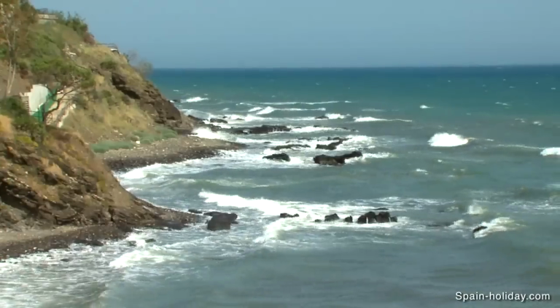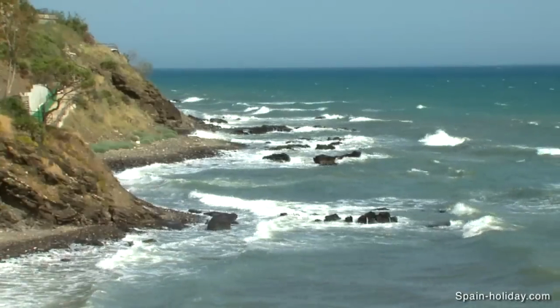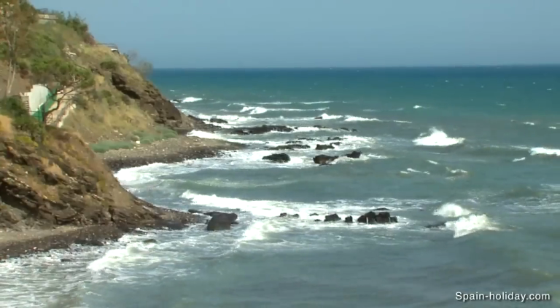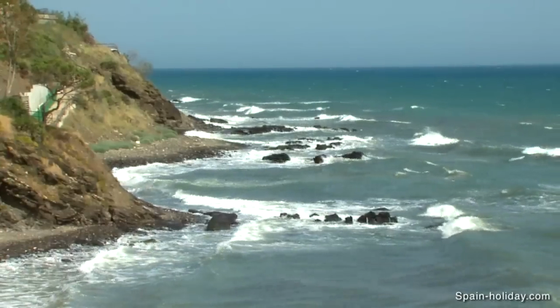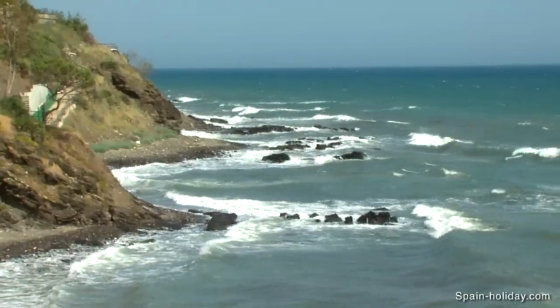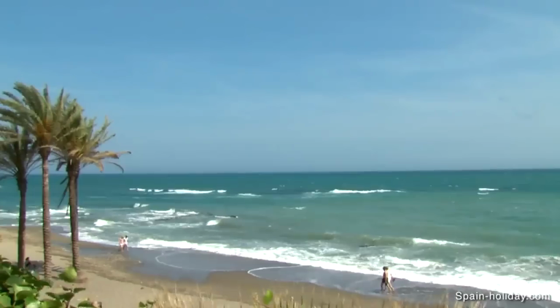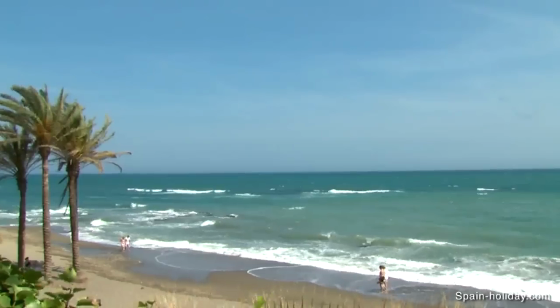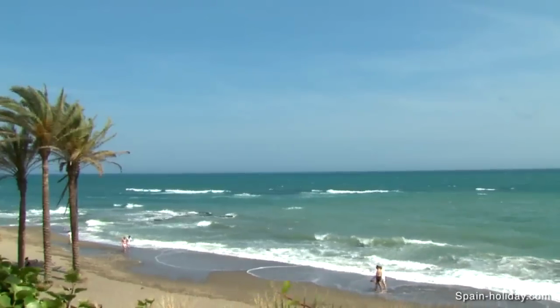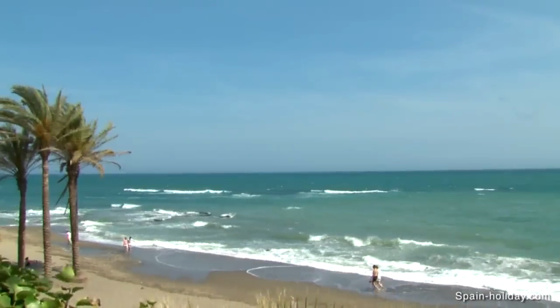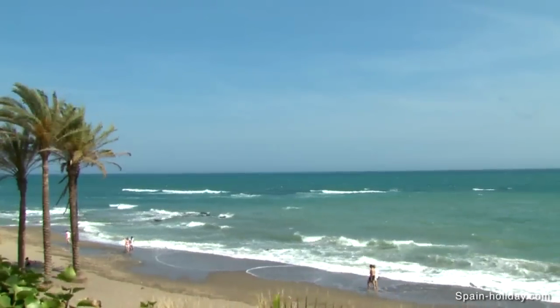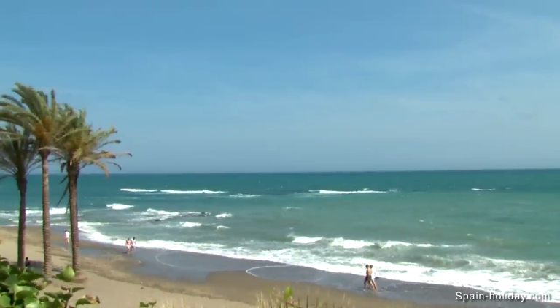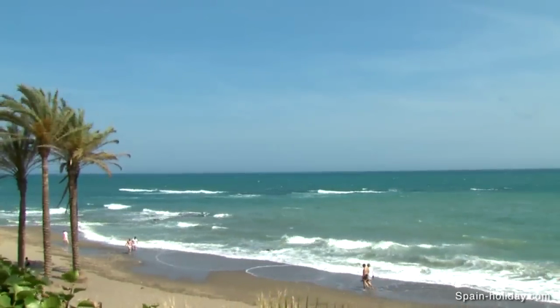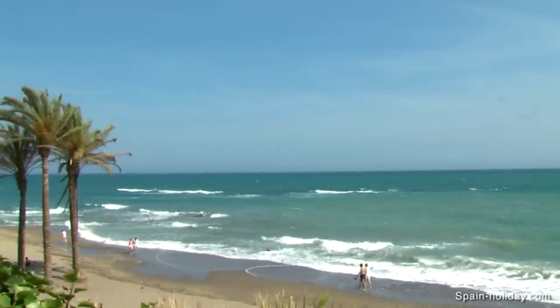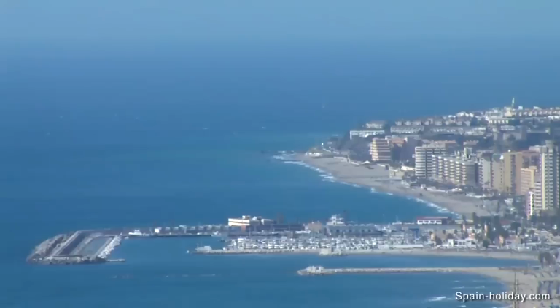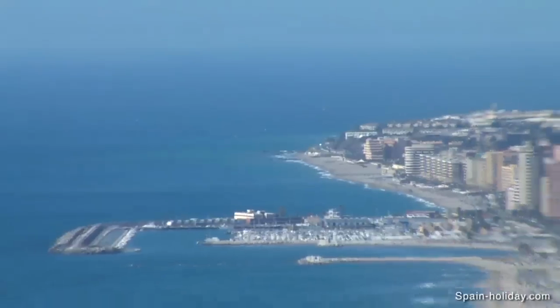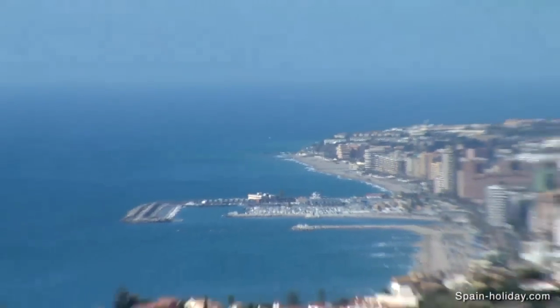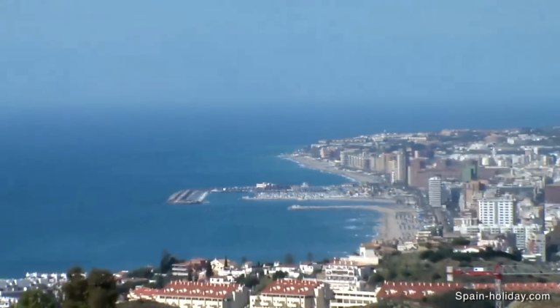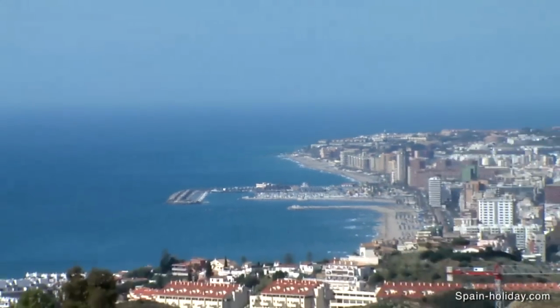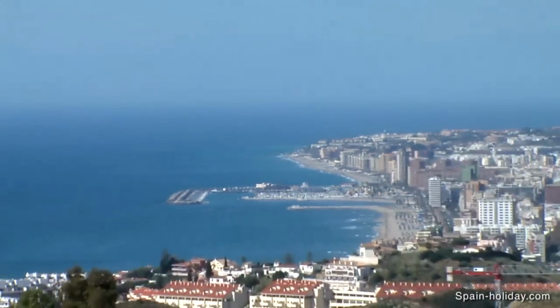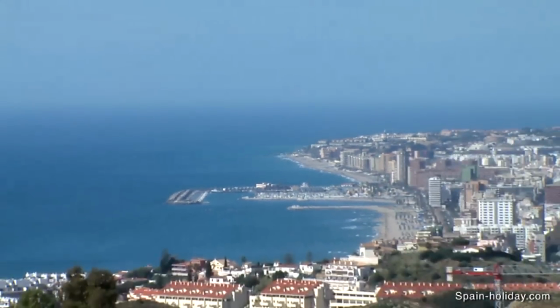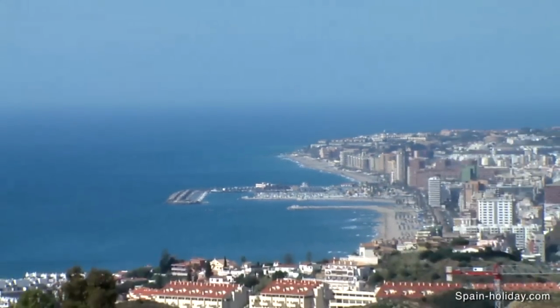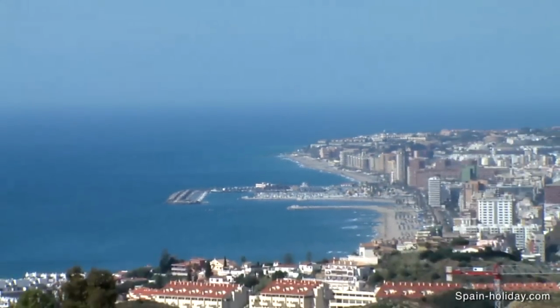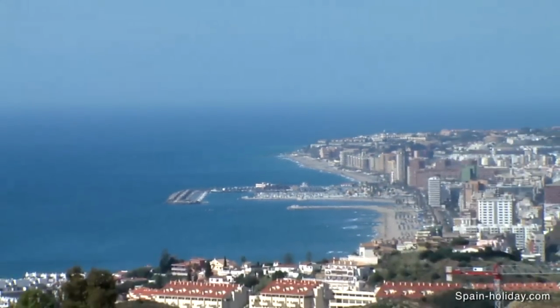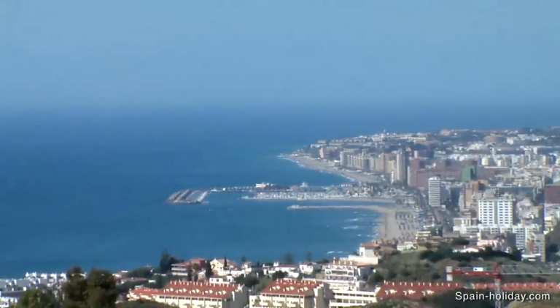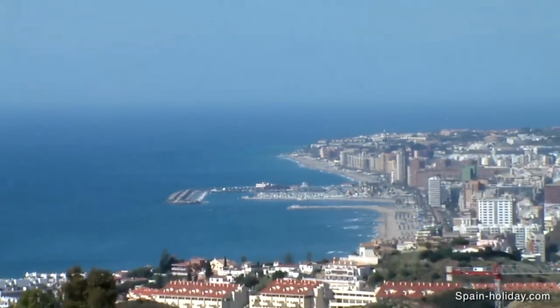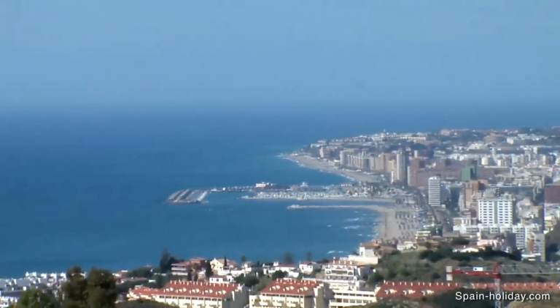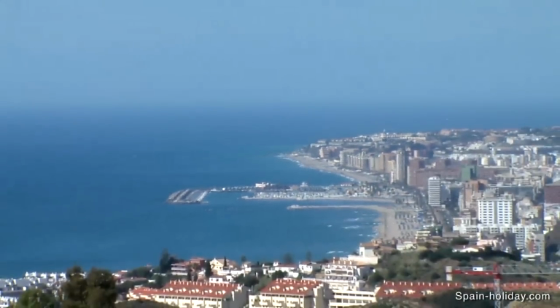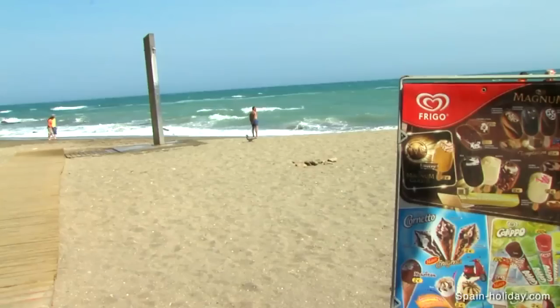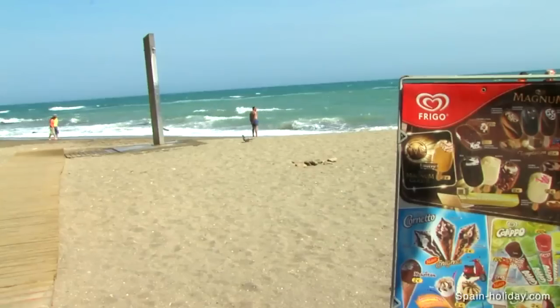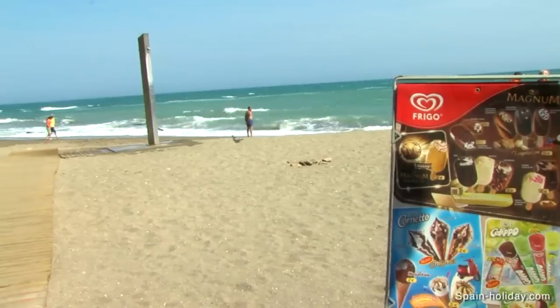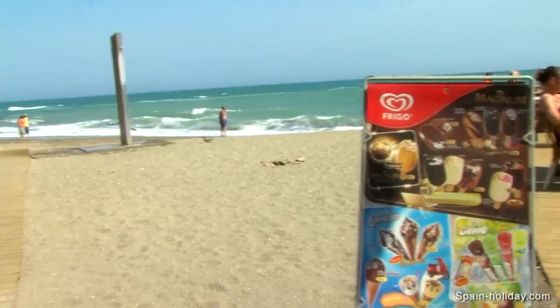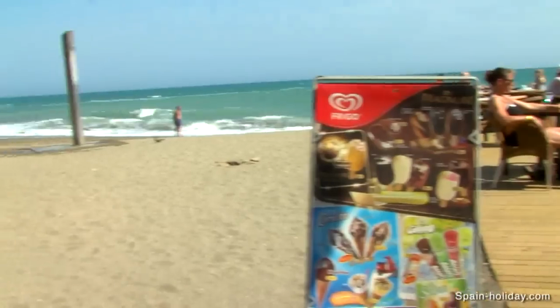Down by the award-winning beaches is Benalmadina Costa, one of the busiest tourist spots on the Costa del Sol.